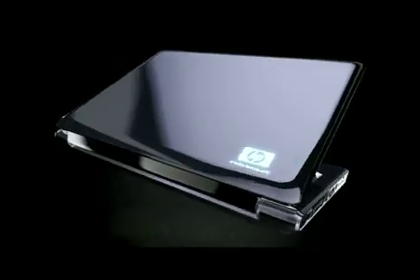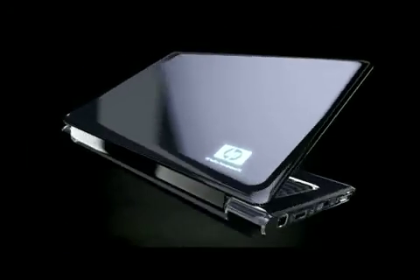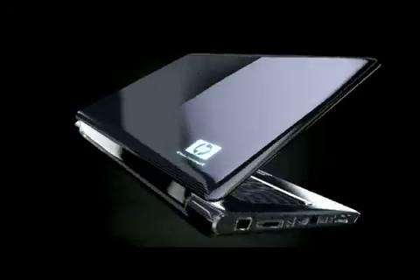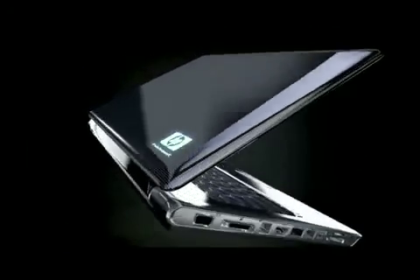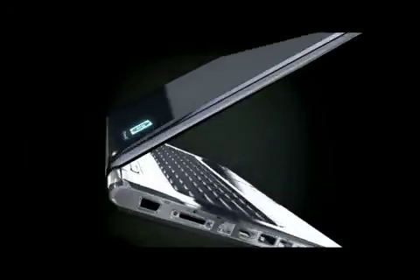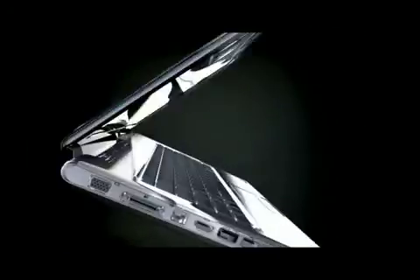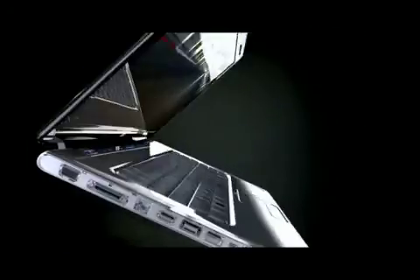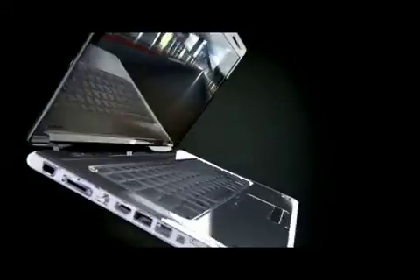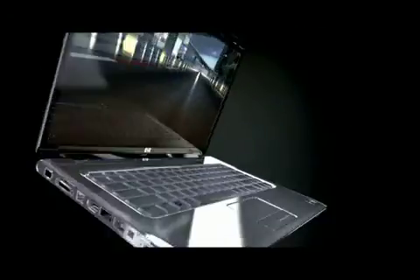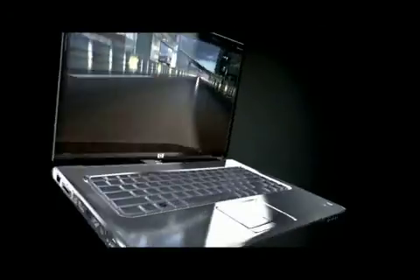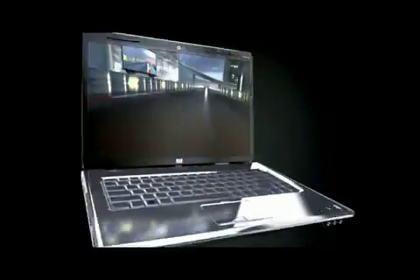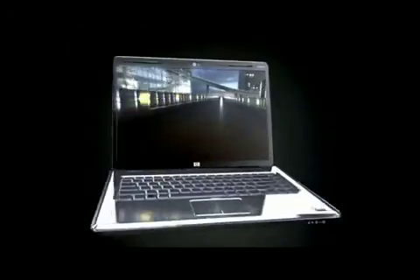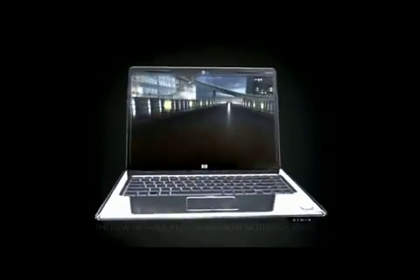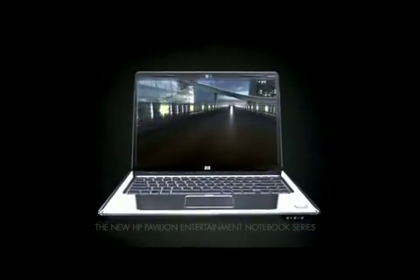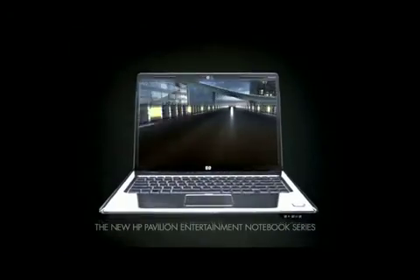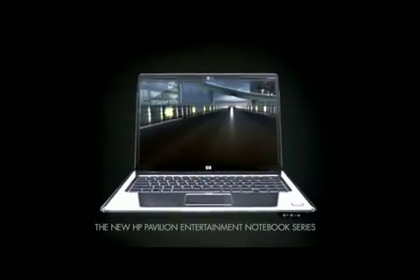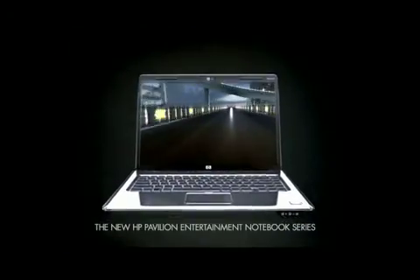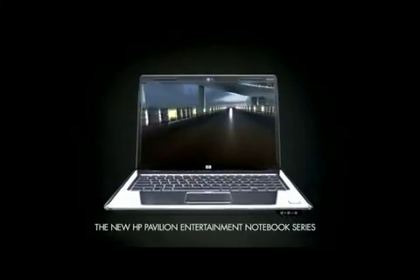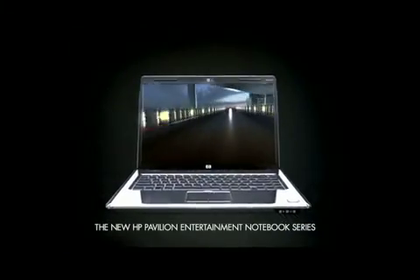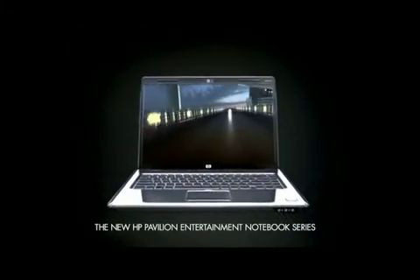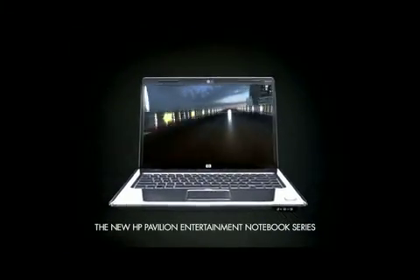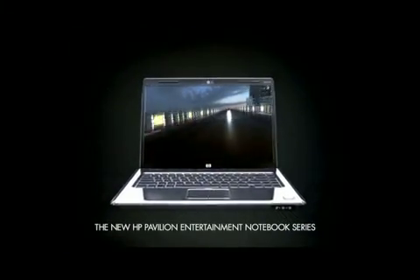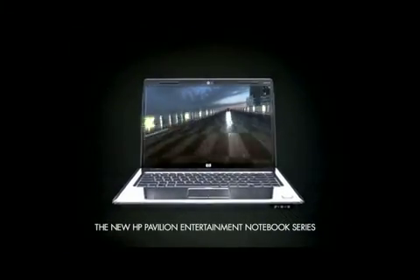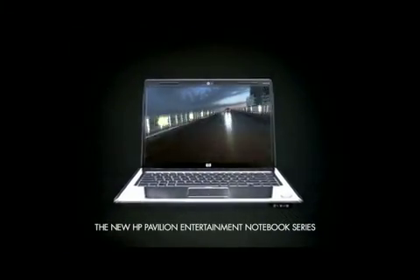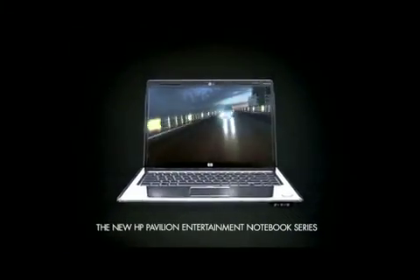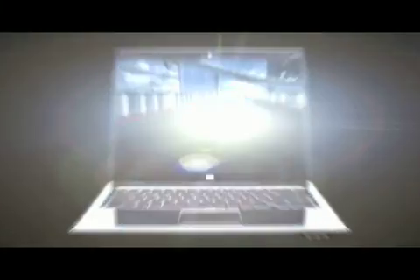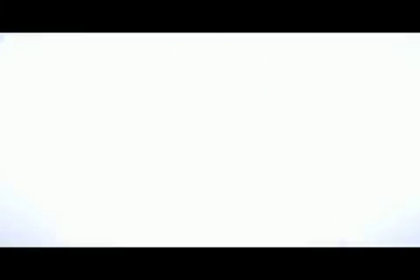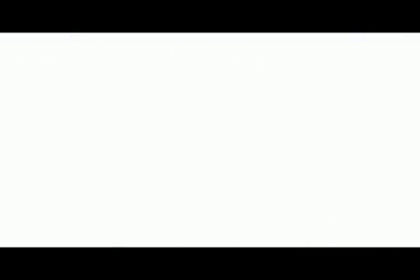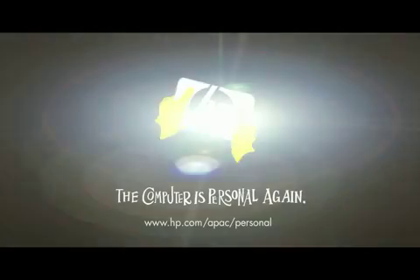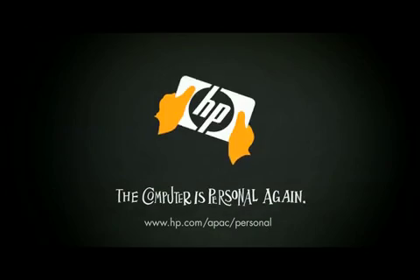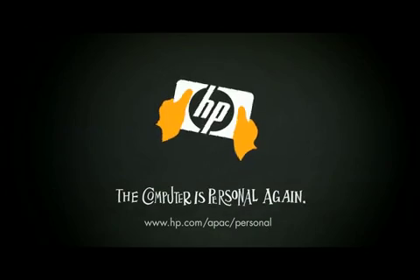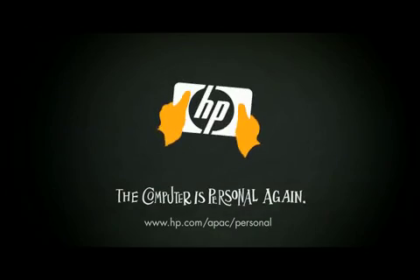HP Pavilion DV5 Entertainment Notebook PC, with Intel Centrino 2 Processor Technology. HP.